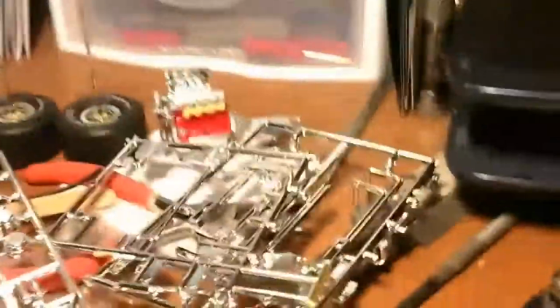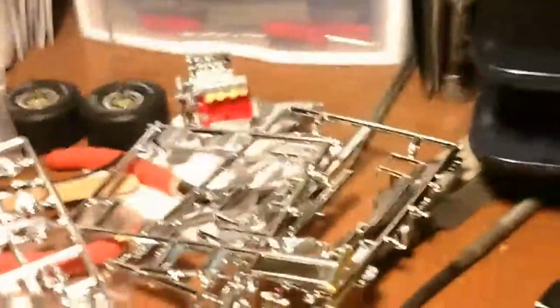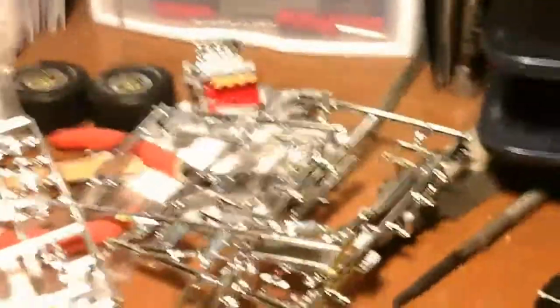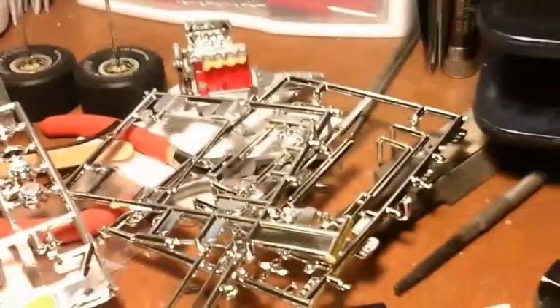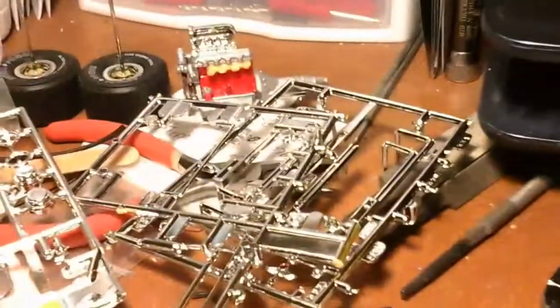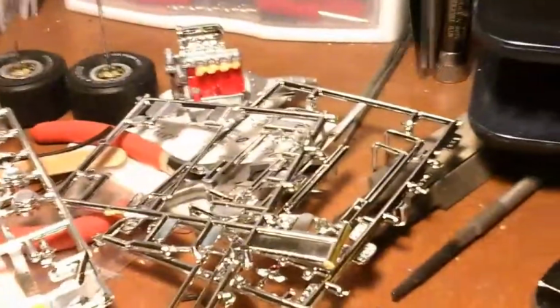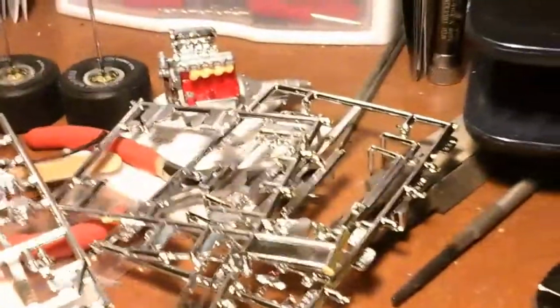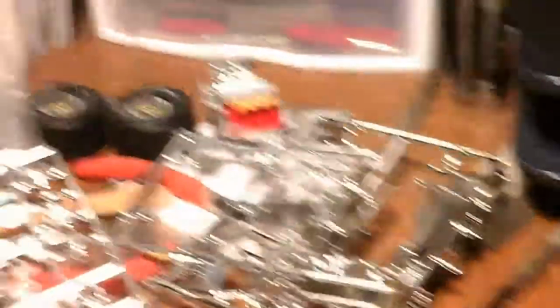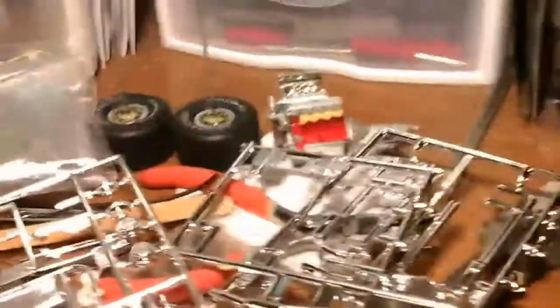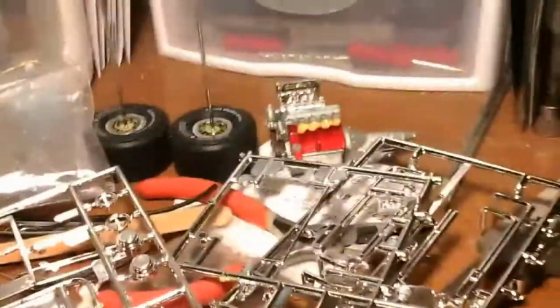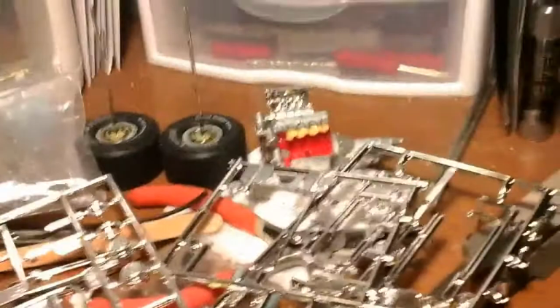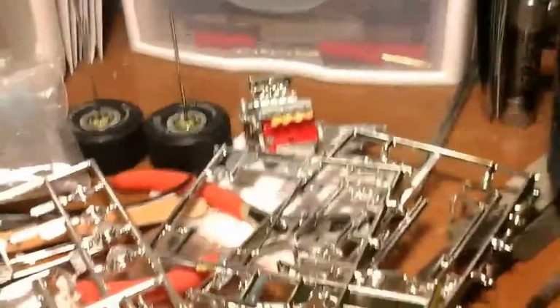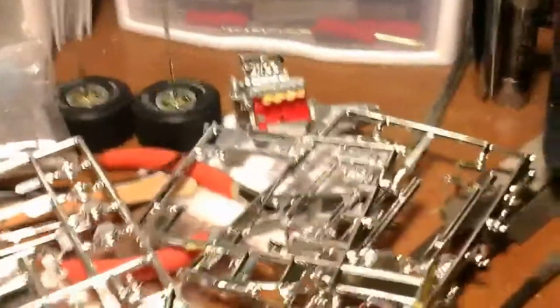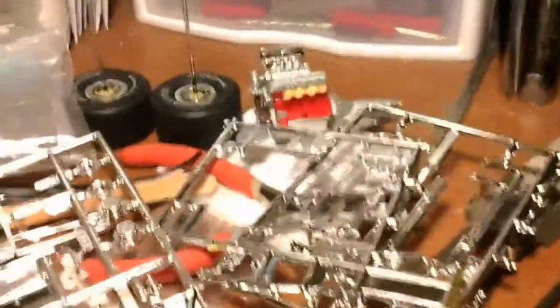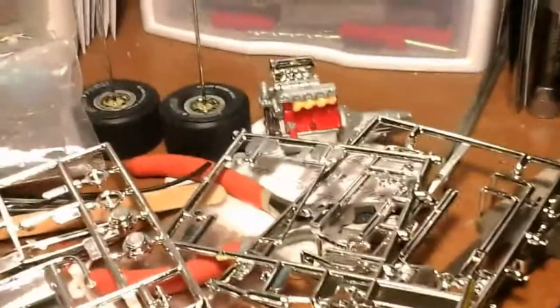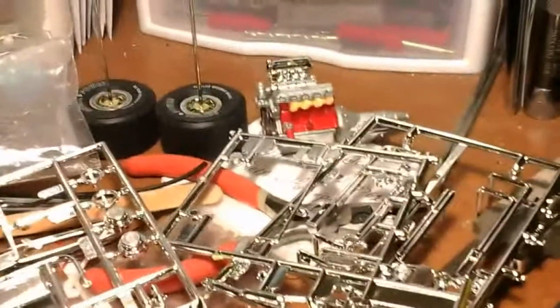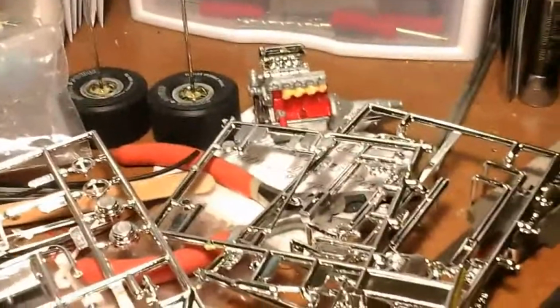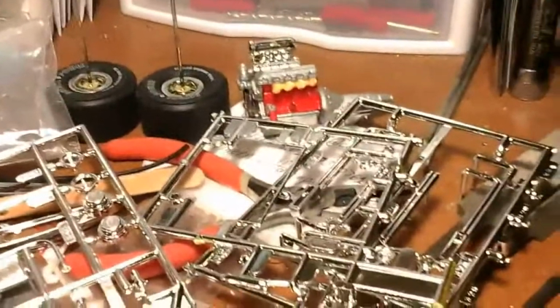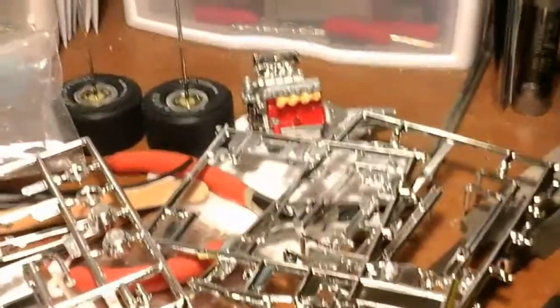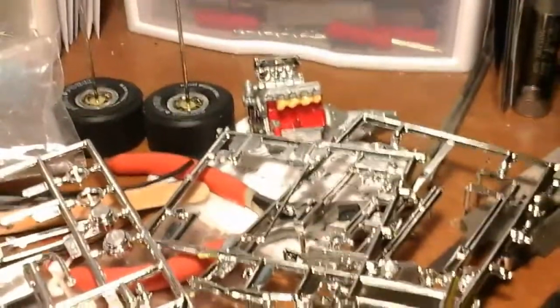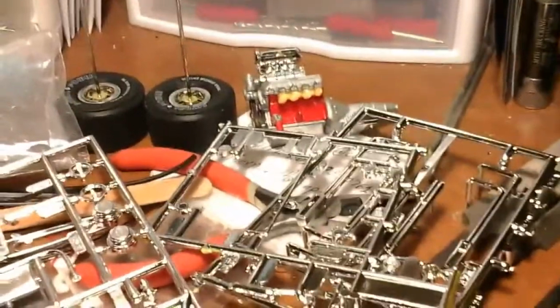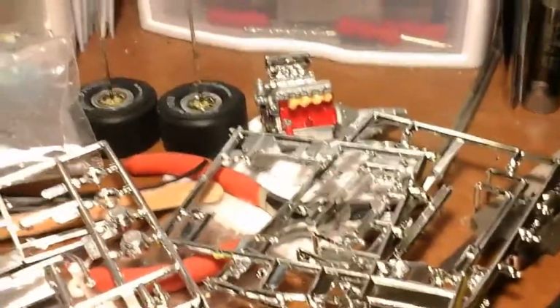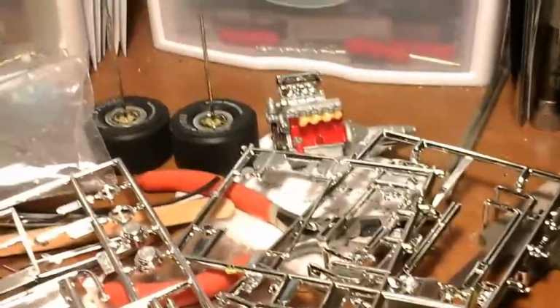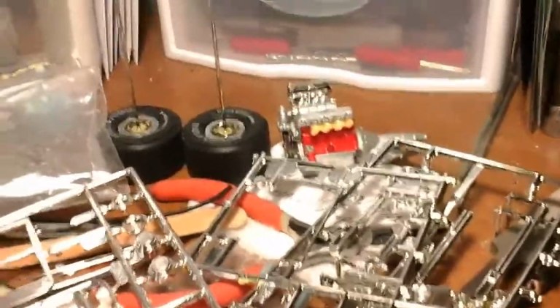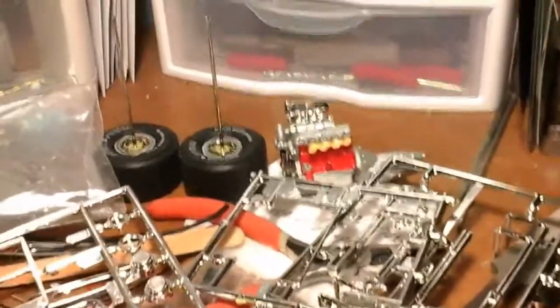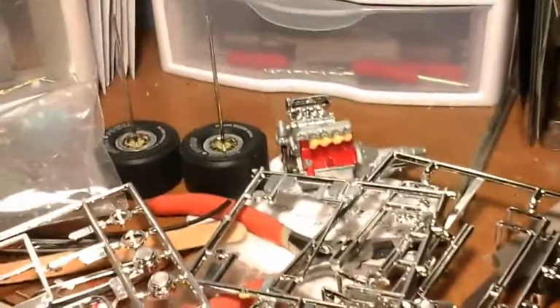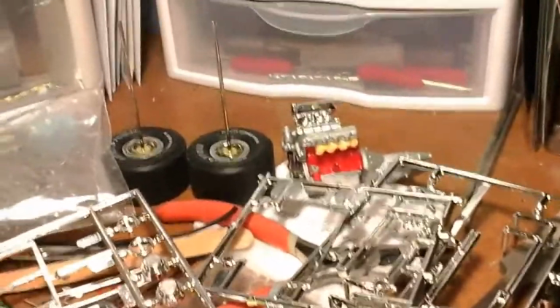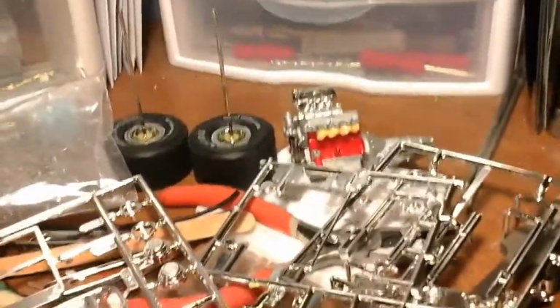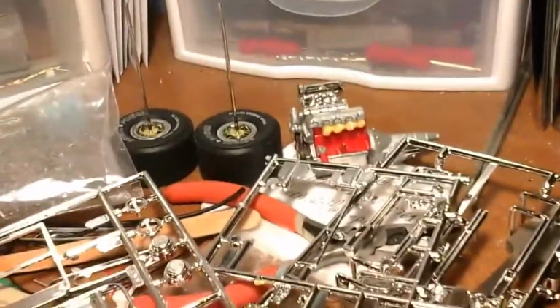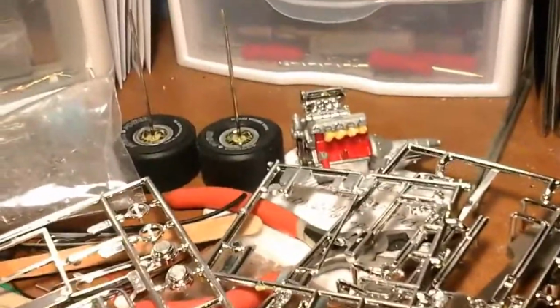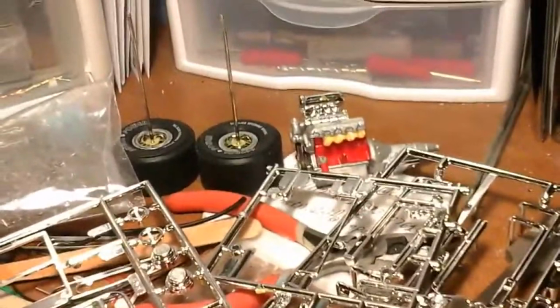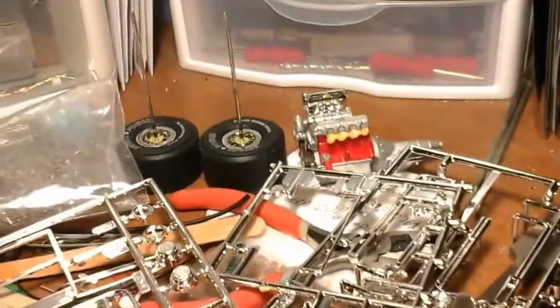That's what I got so far. There's the engine — I just need to put the headers on it to get it in the frame. And there's two of the back wheels.